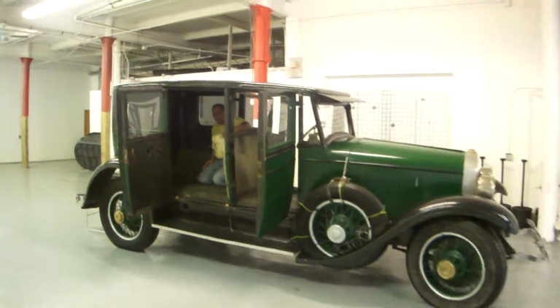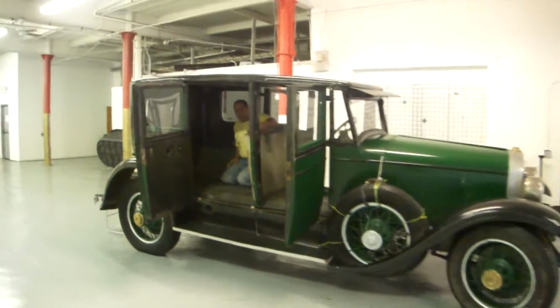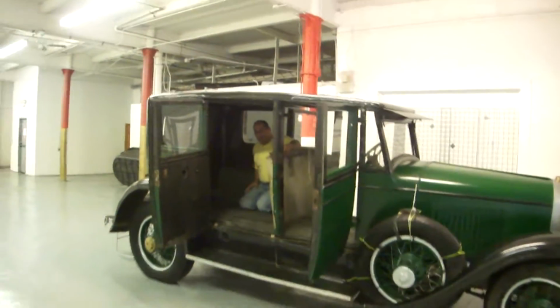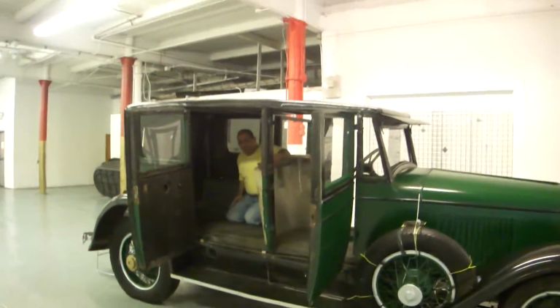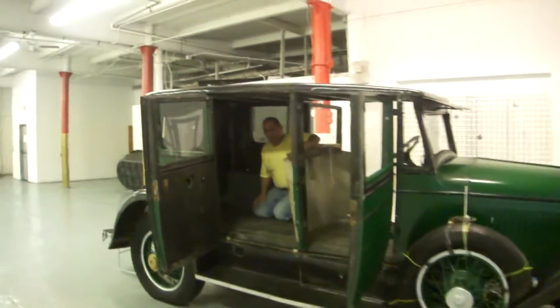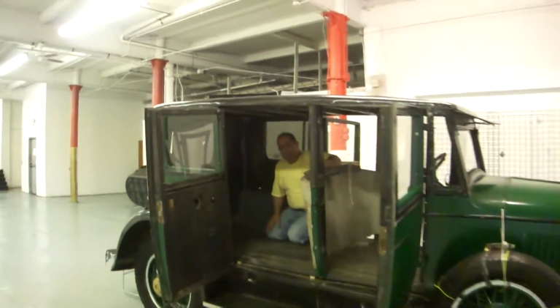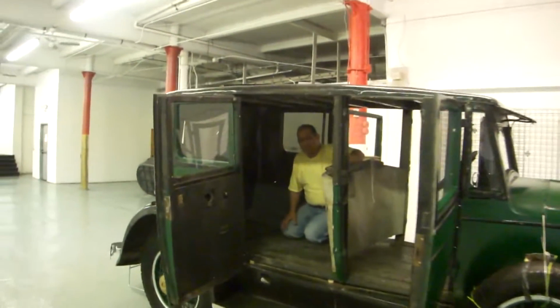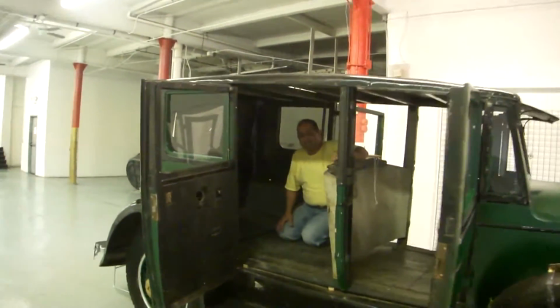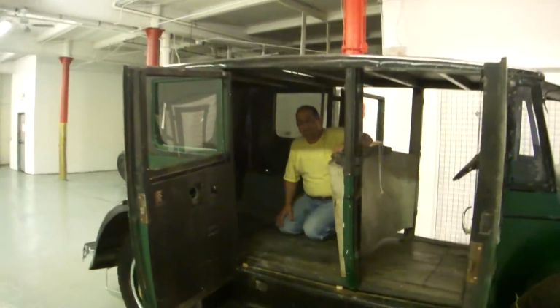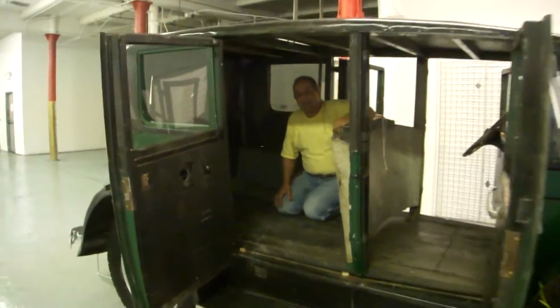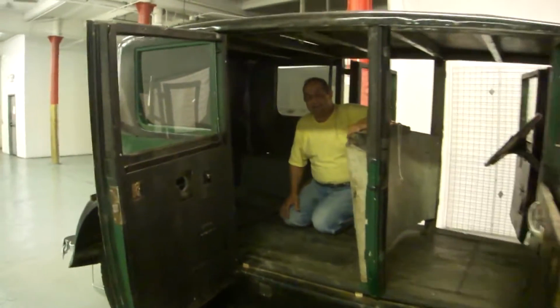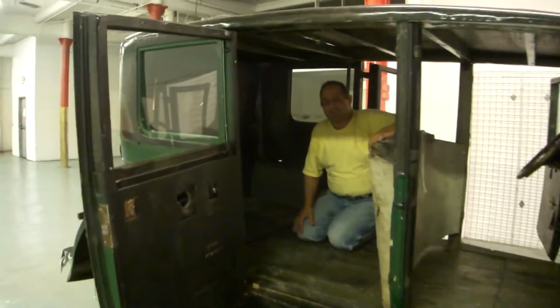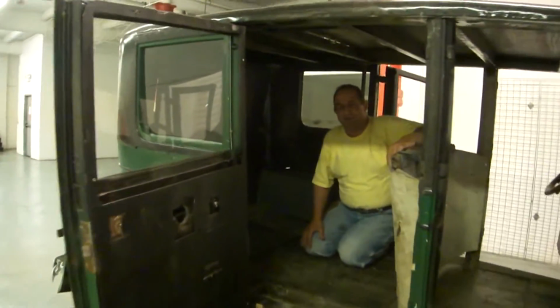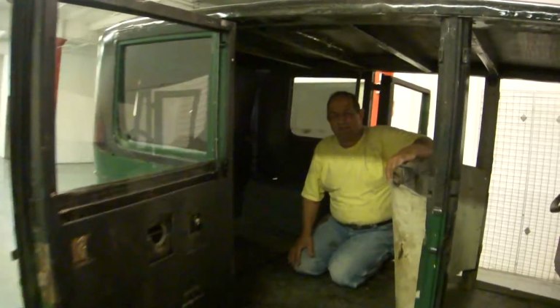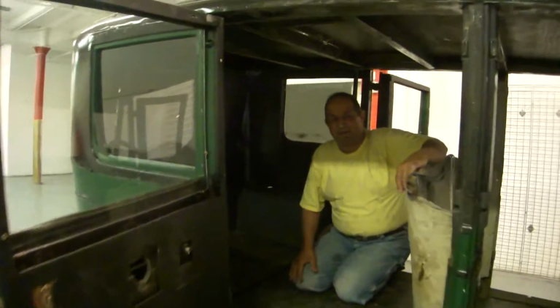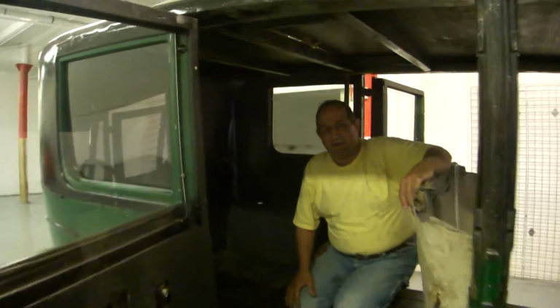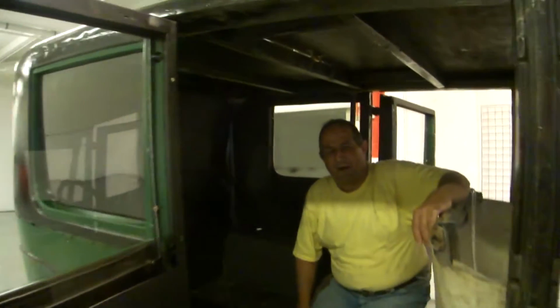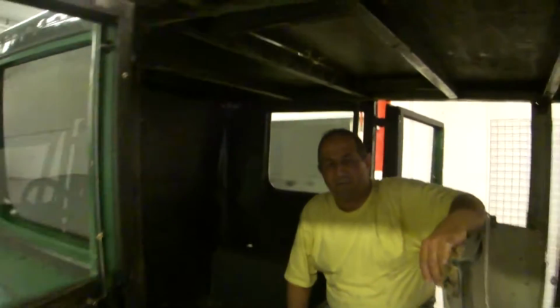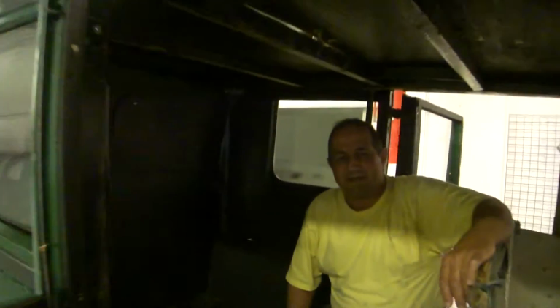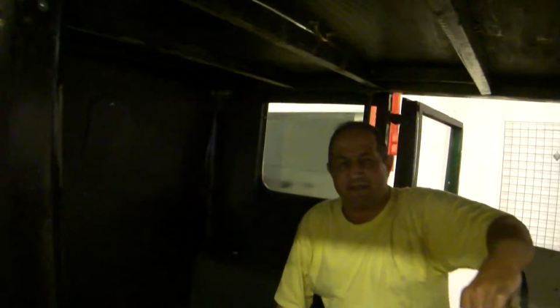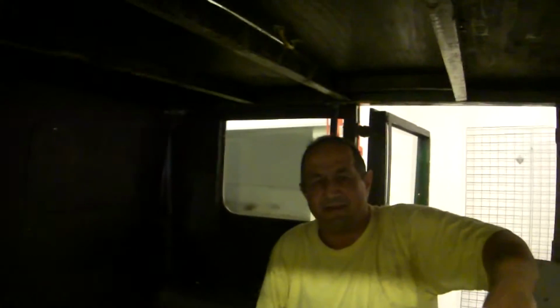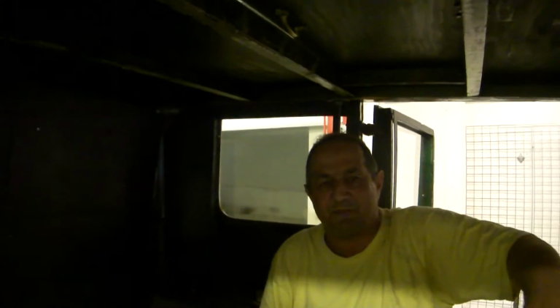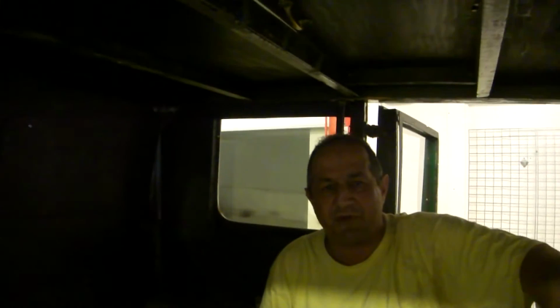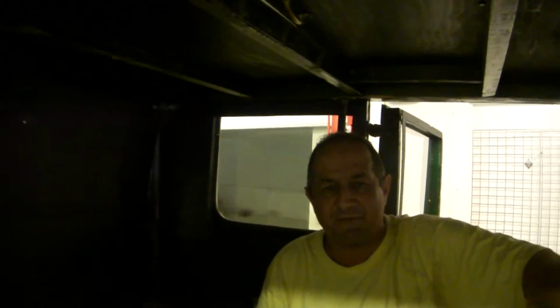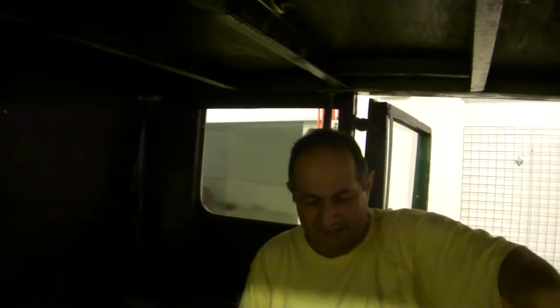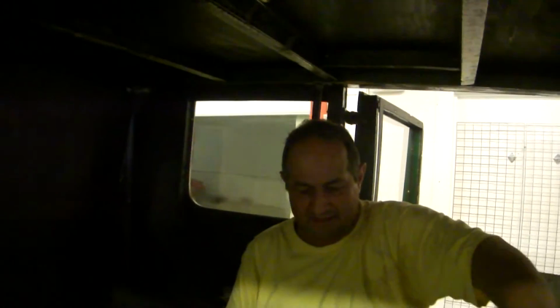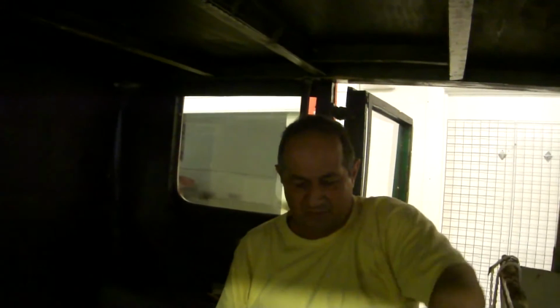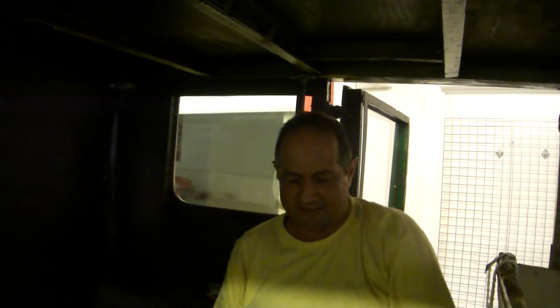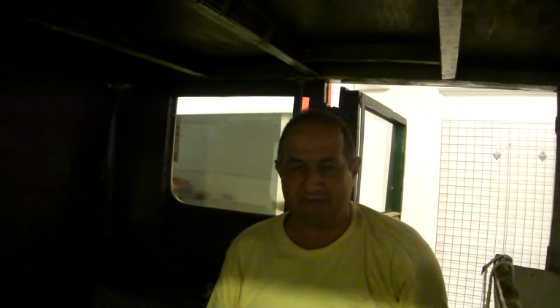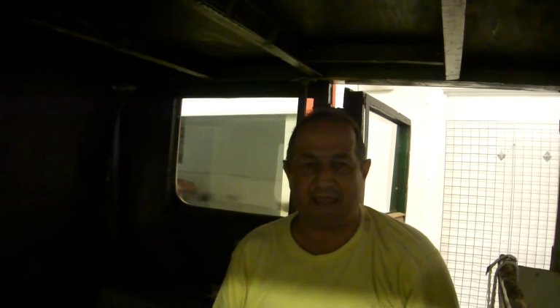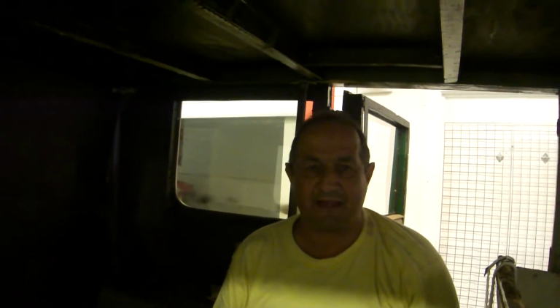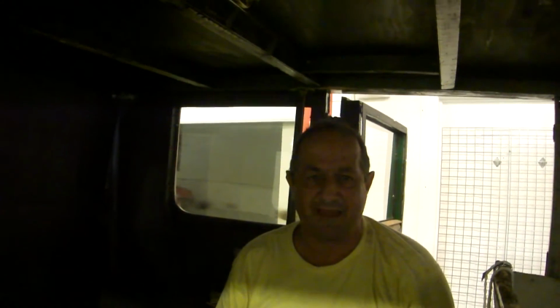Hello, I'm Greg Zanis, and I'd like to show you some of the compartments in this beautiful 1927 Cadillac.